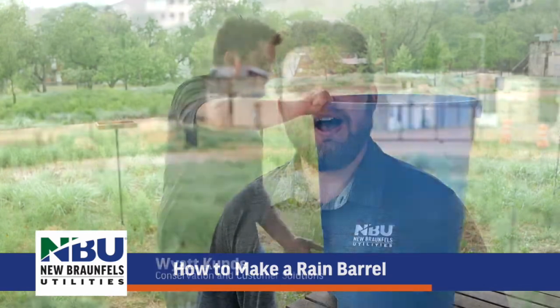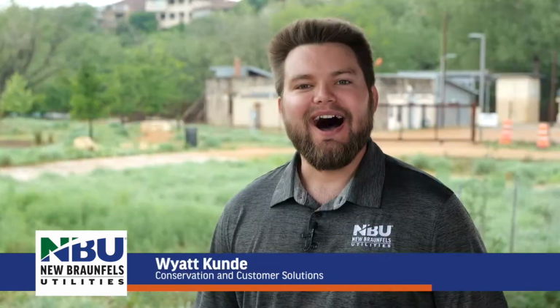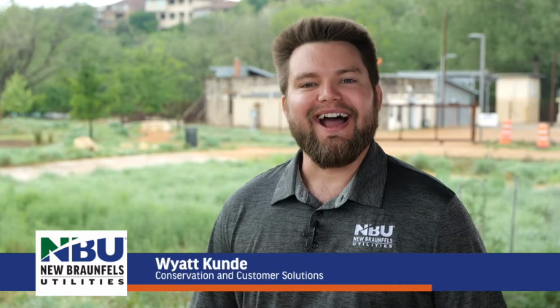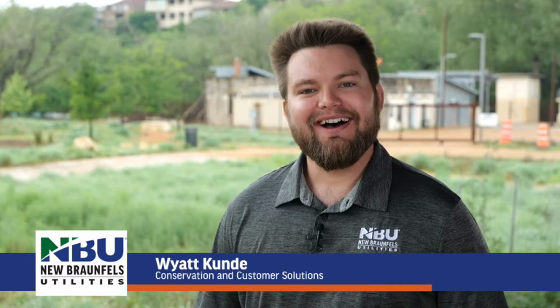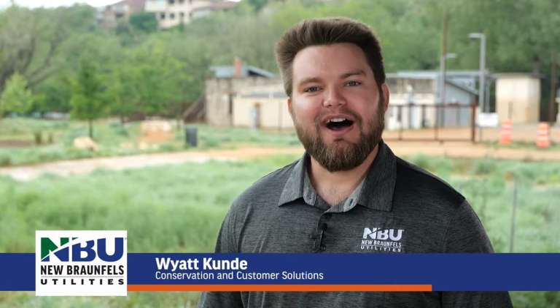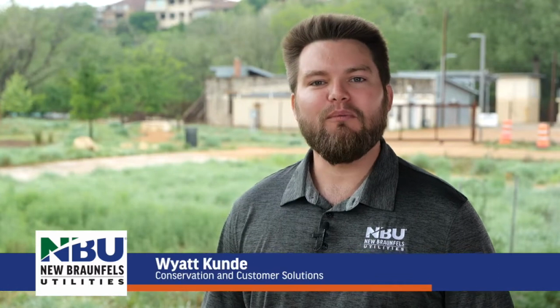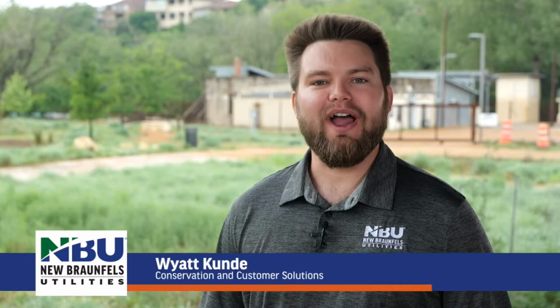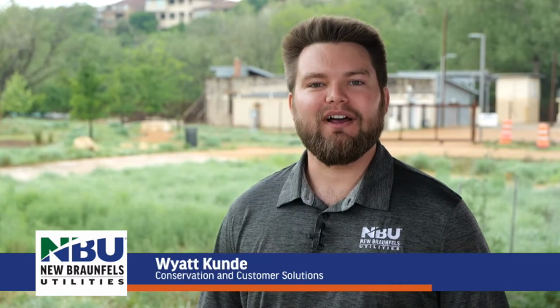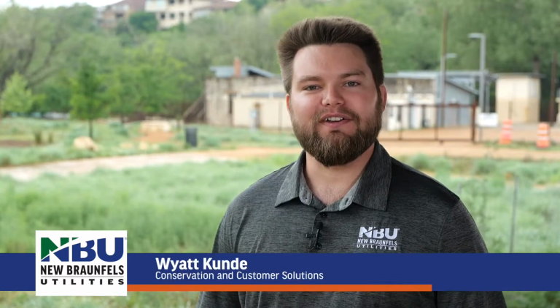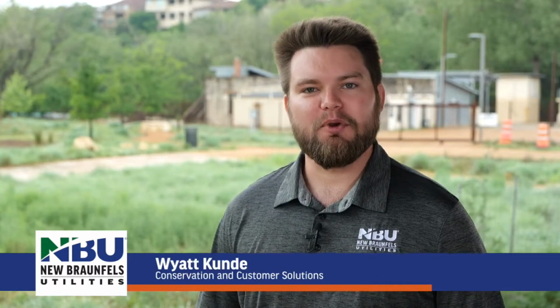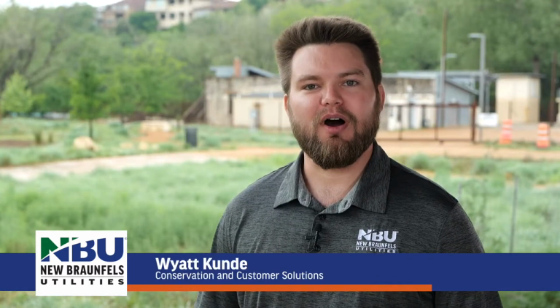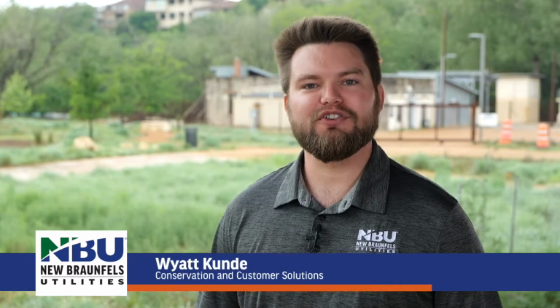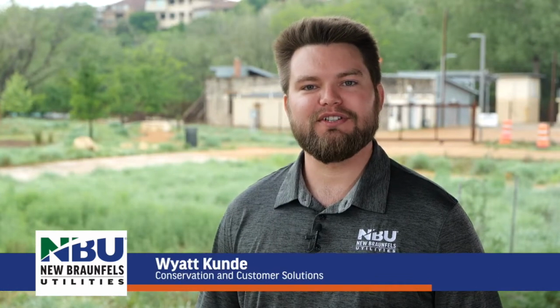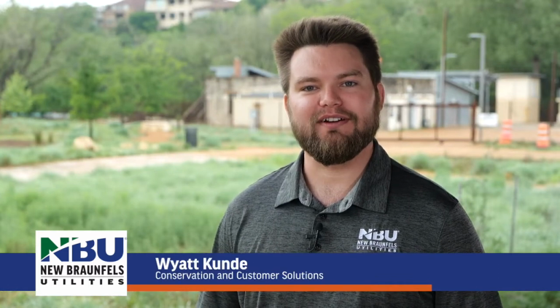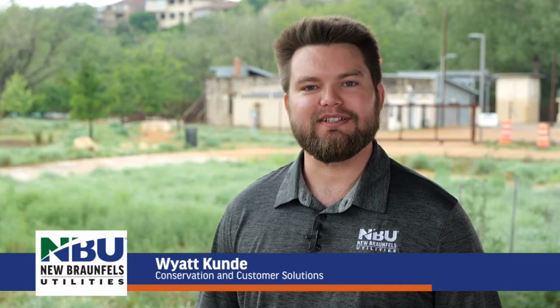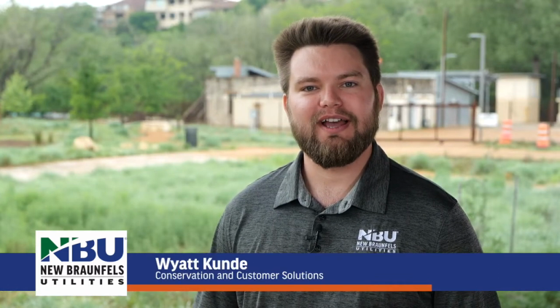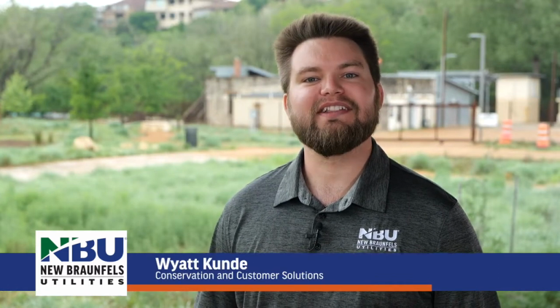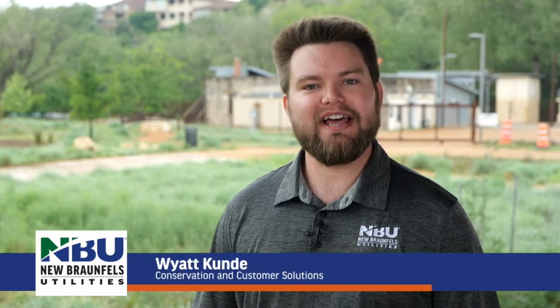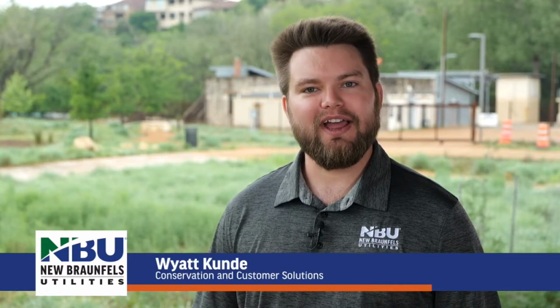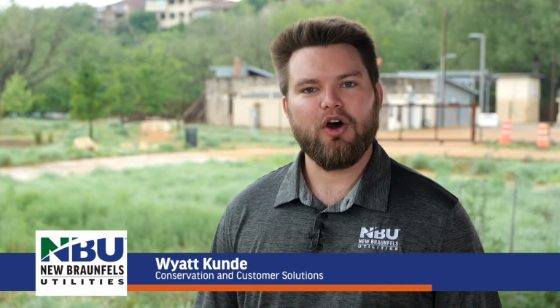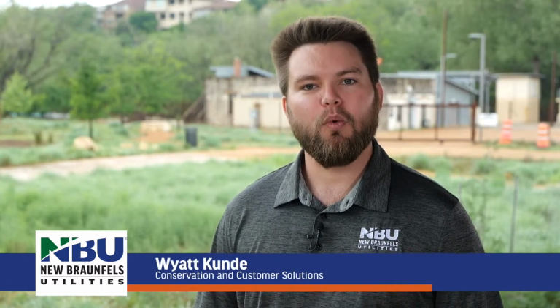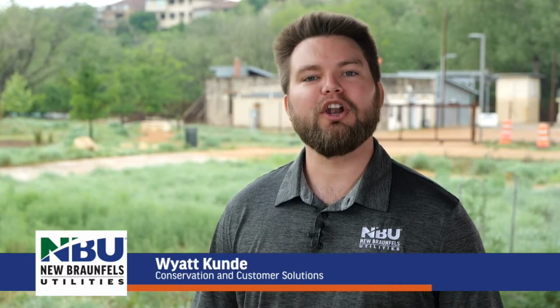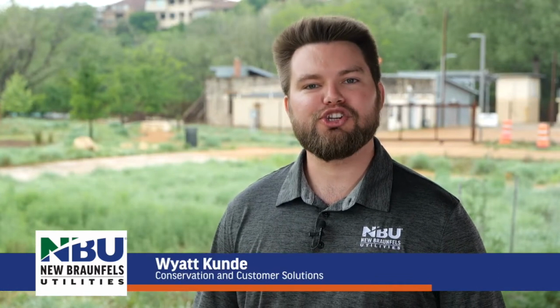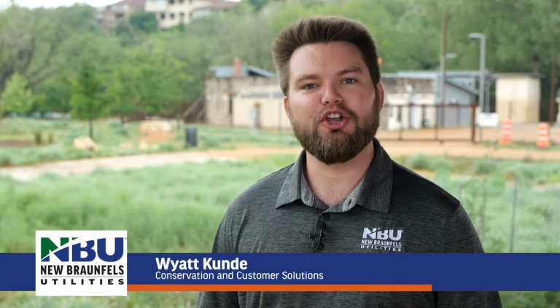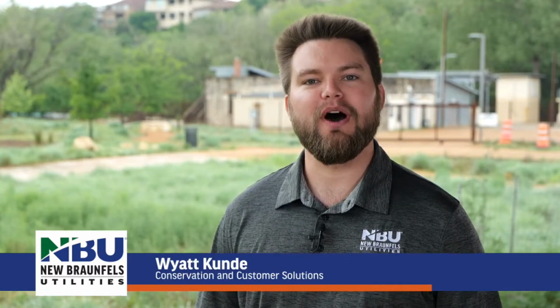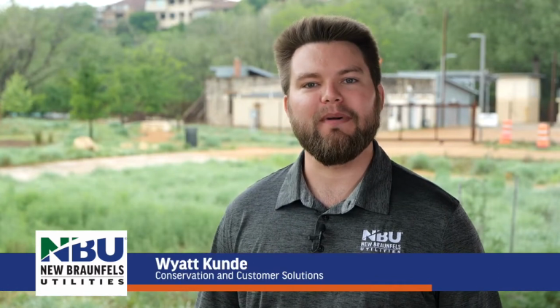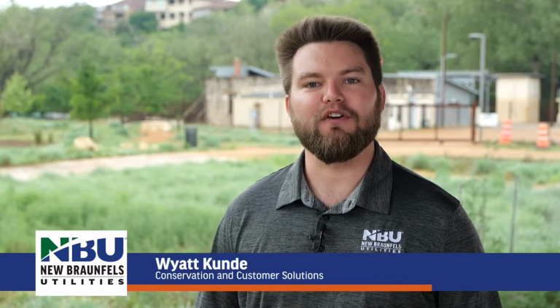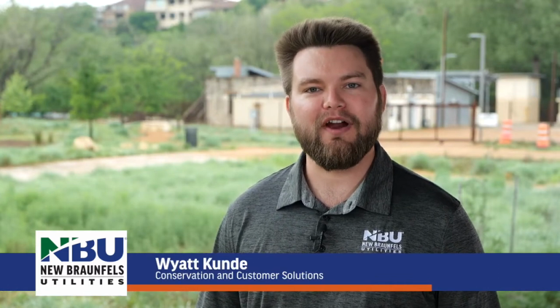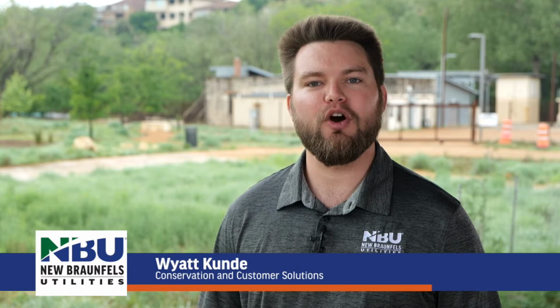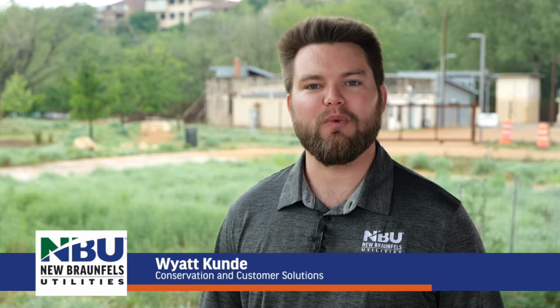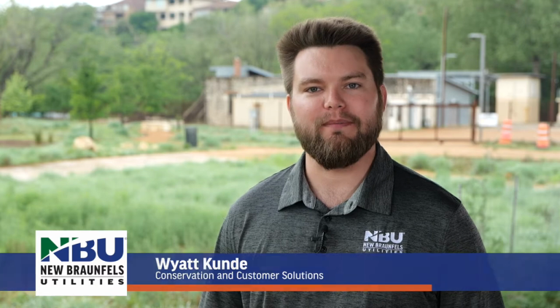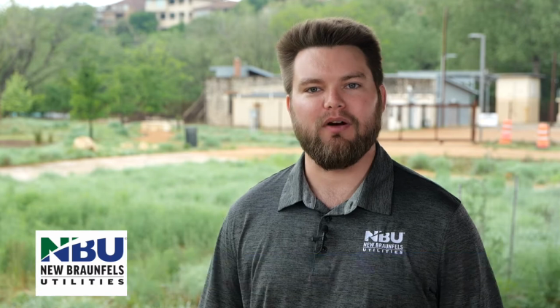Hi, I'm Wyatt Cundy from New Braffles Utilities and today we're going to show you how to make your very own rain barrel.